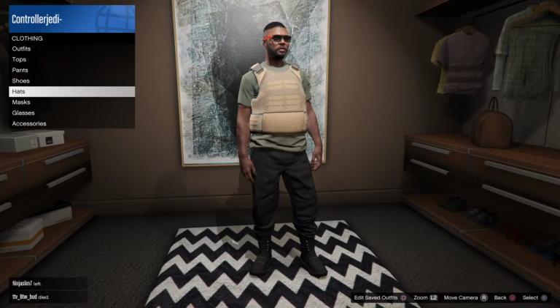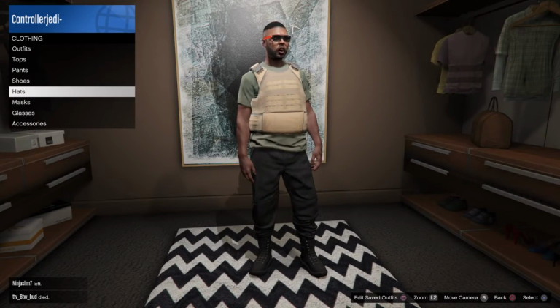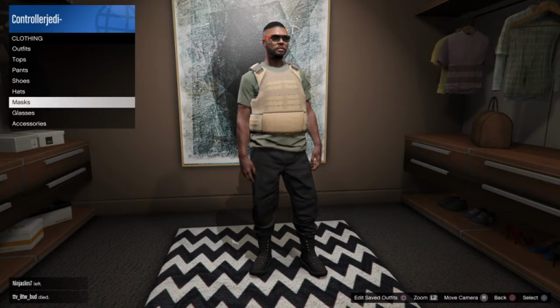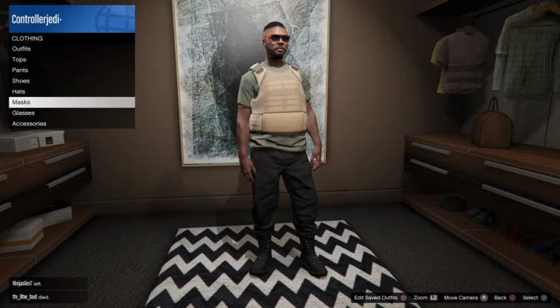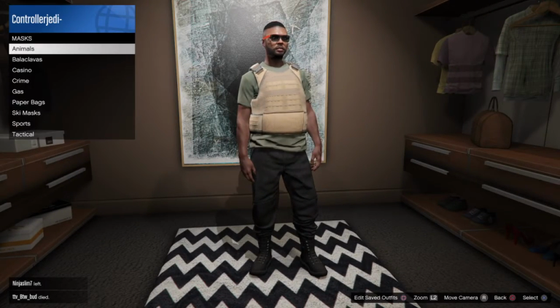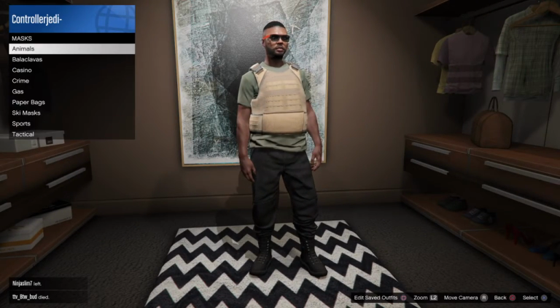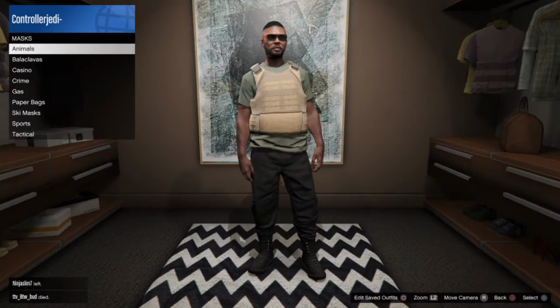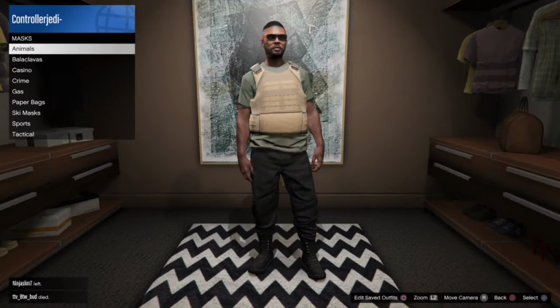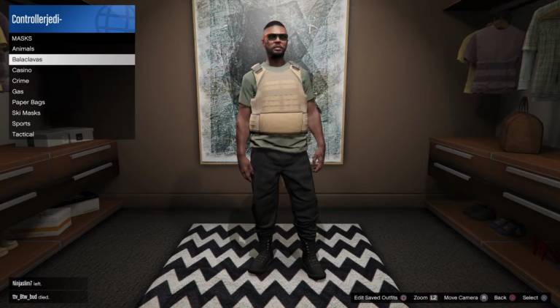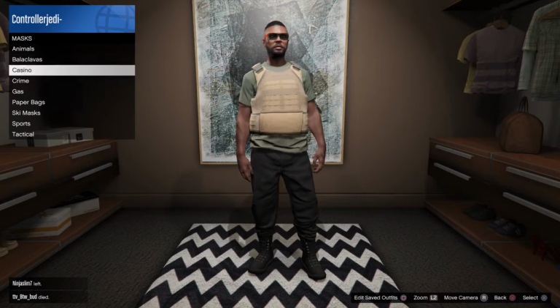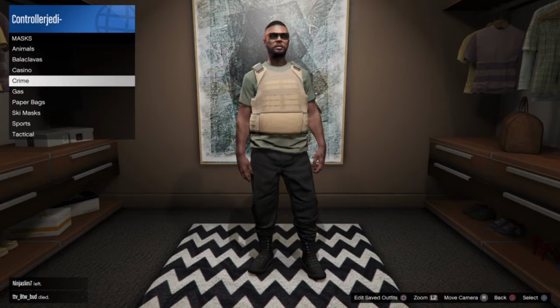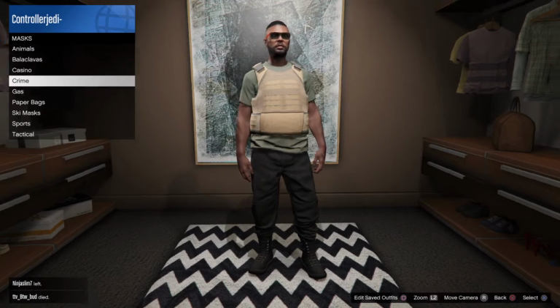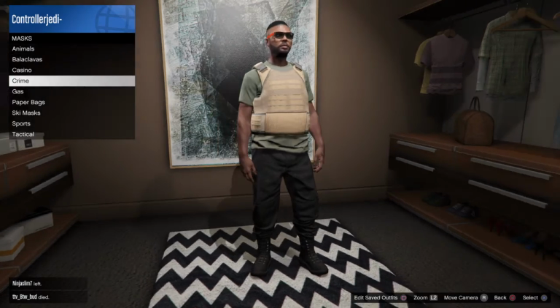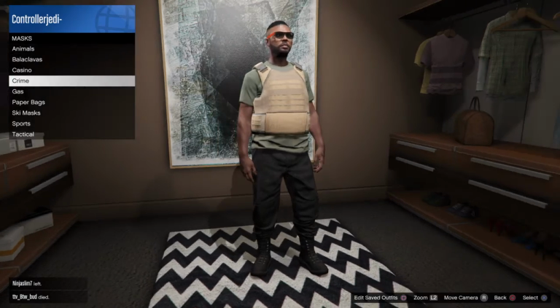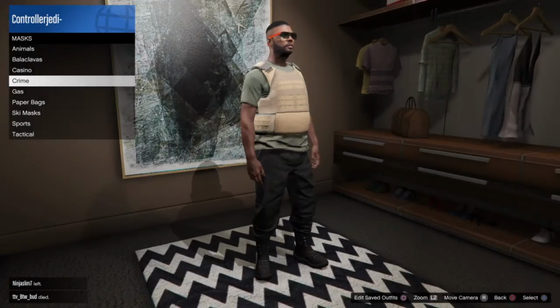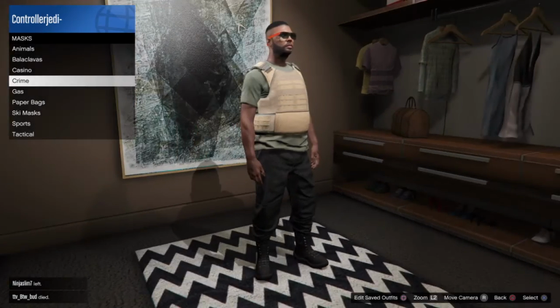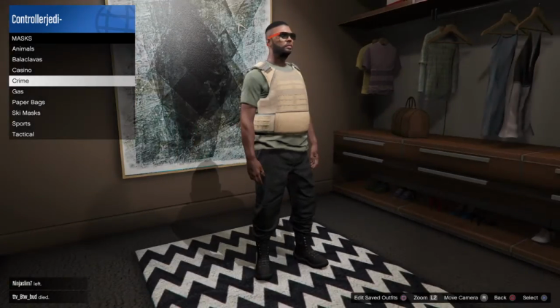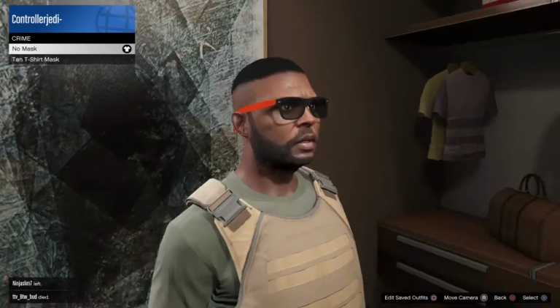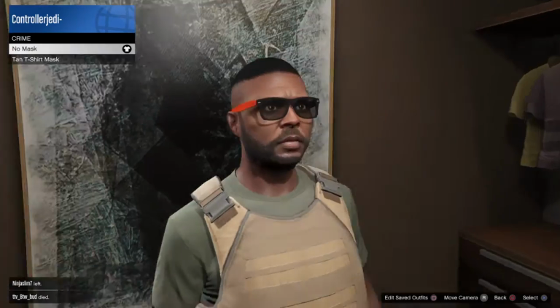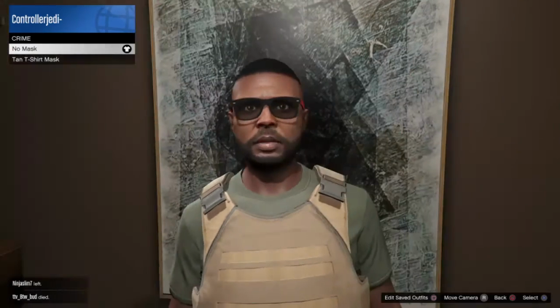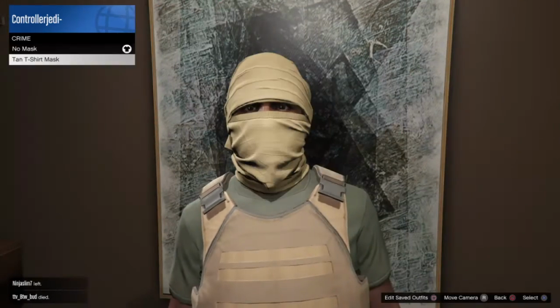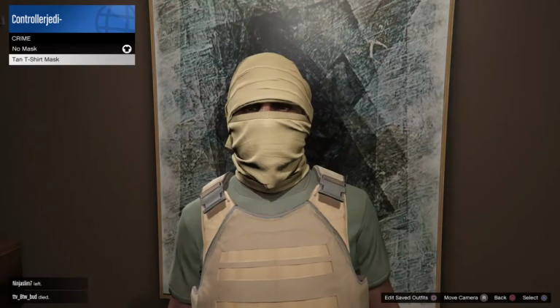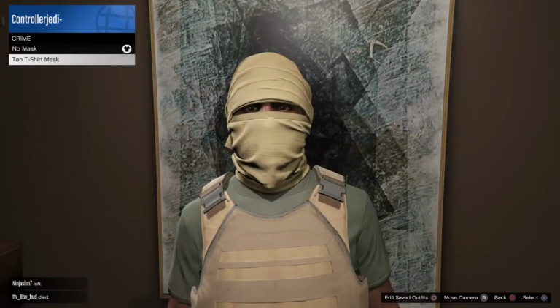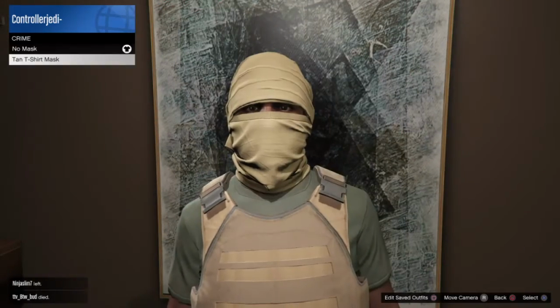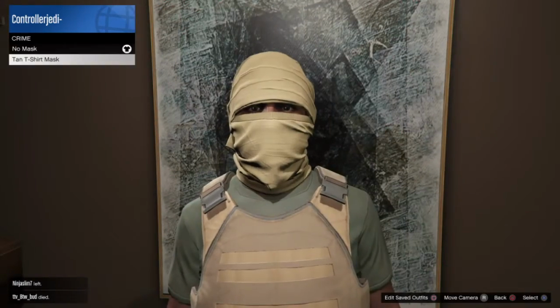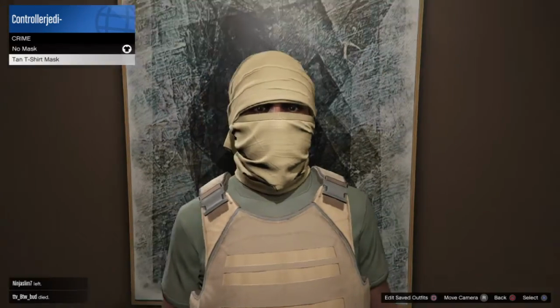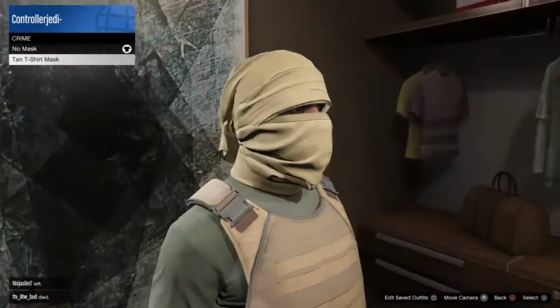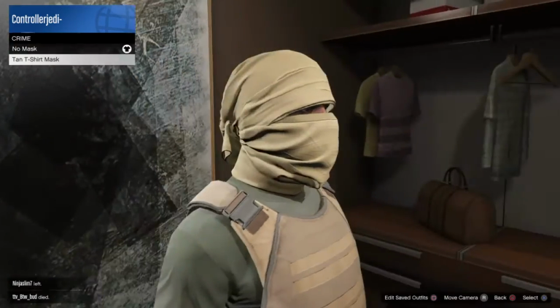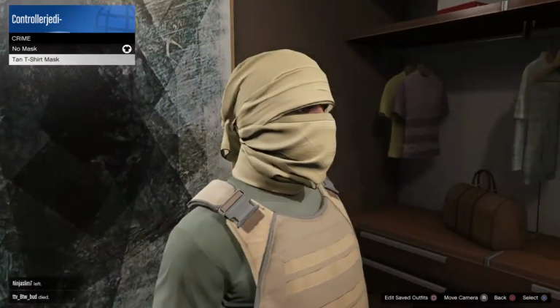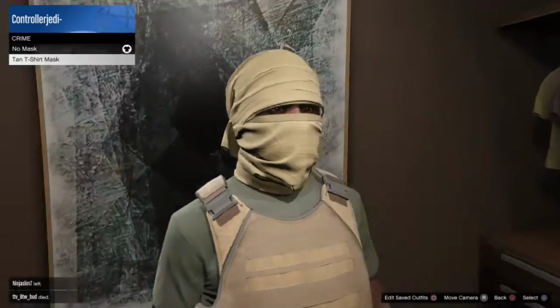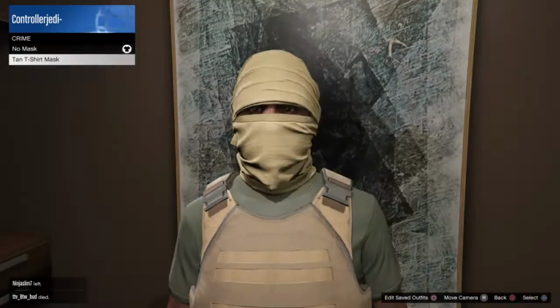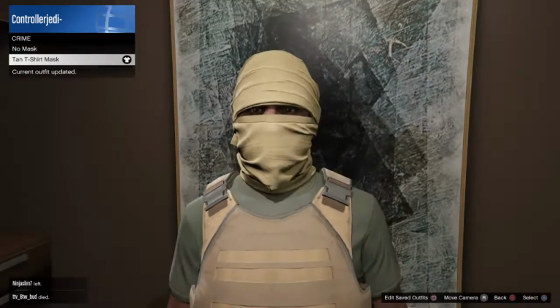Once you do that, go to Masks. Then you're going to choose Crime and pick the Tan T-shirt Mask.